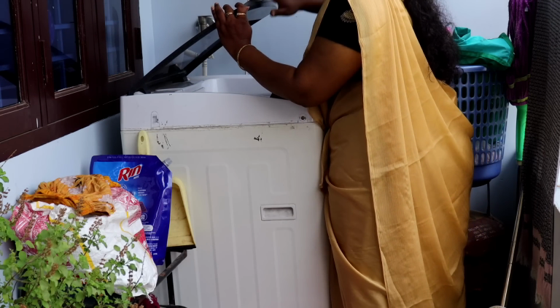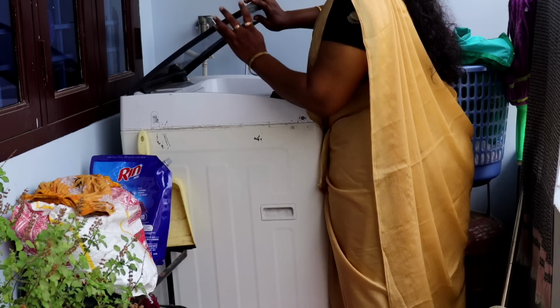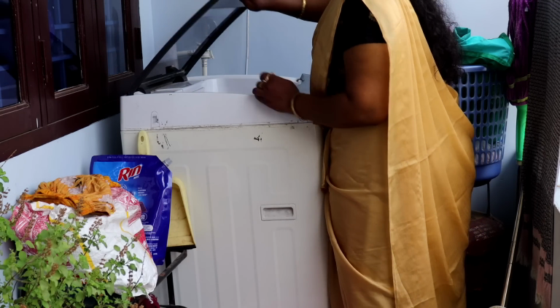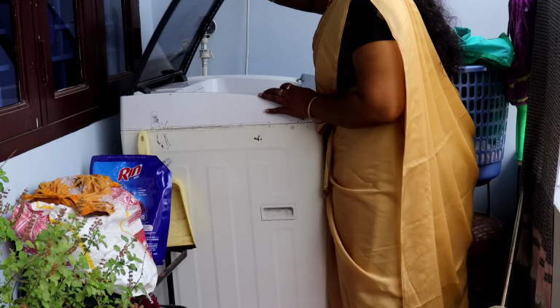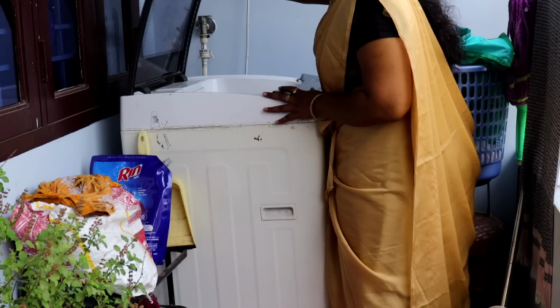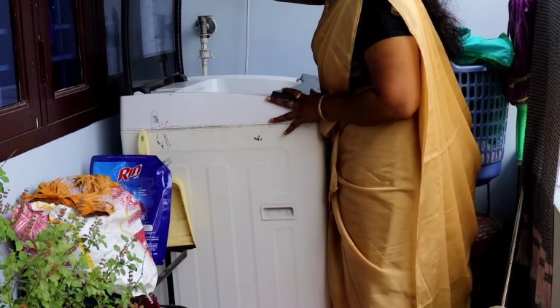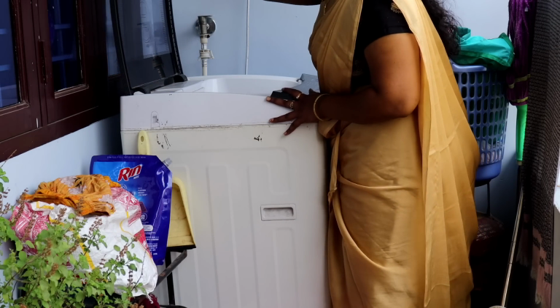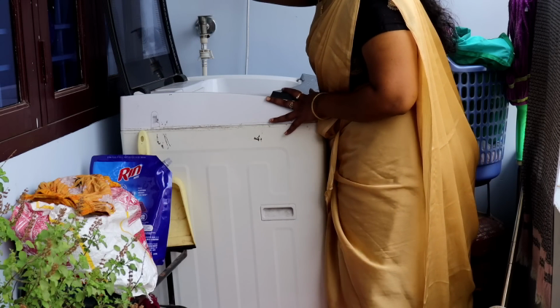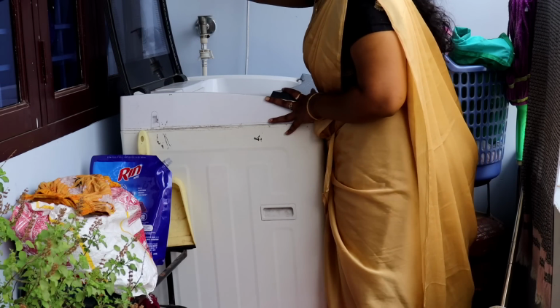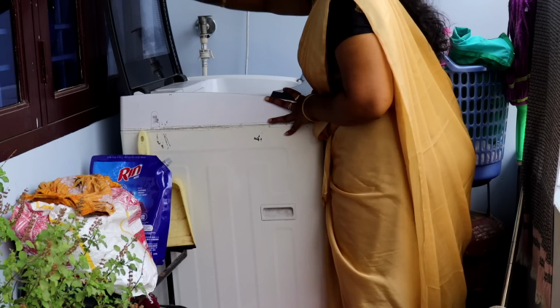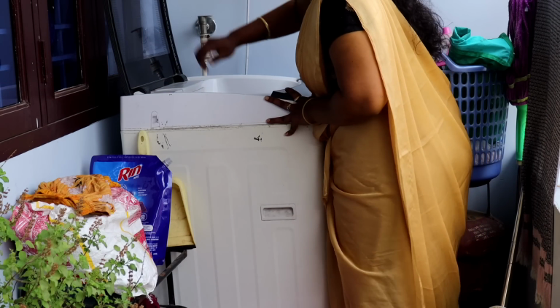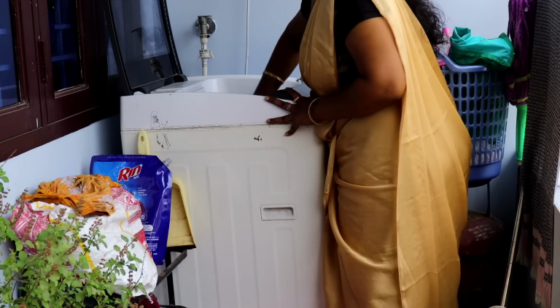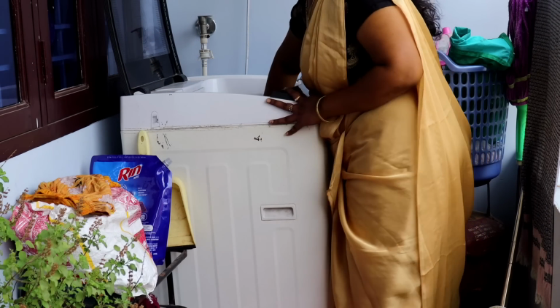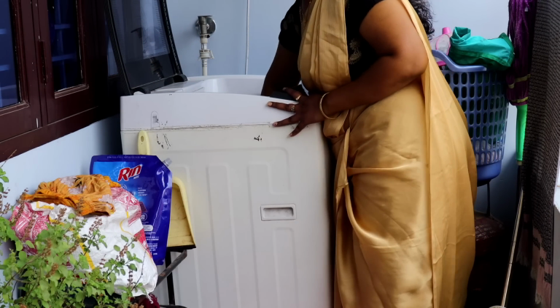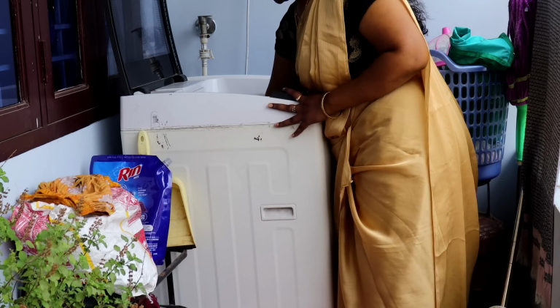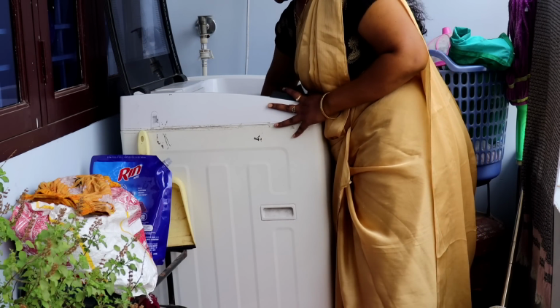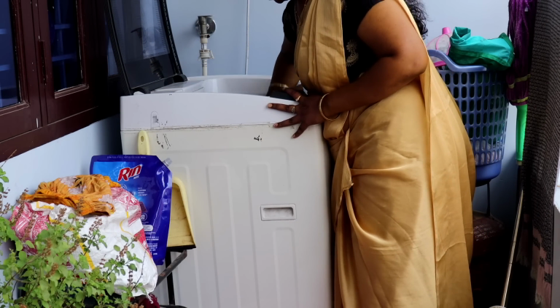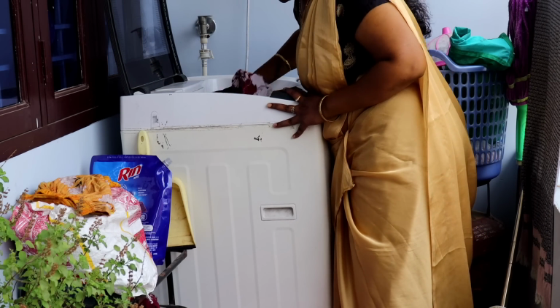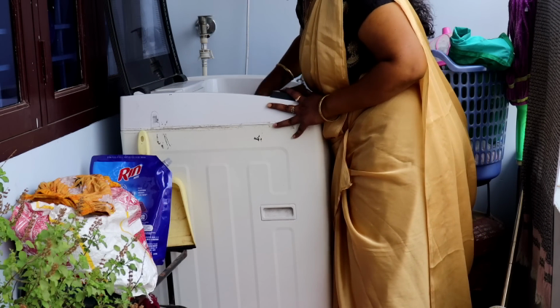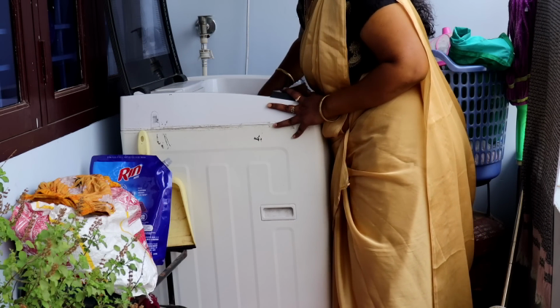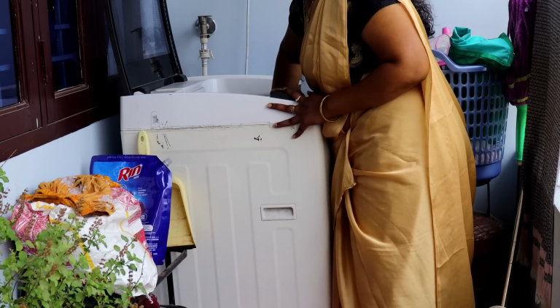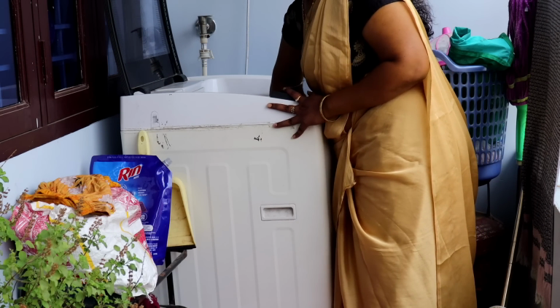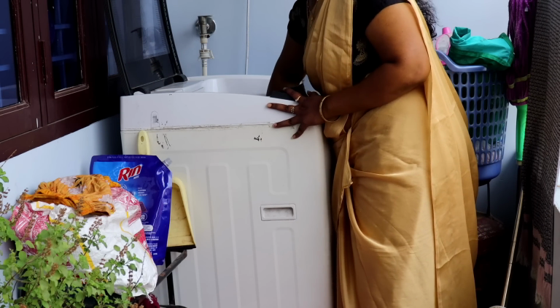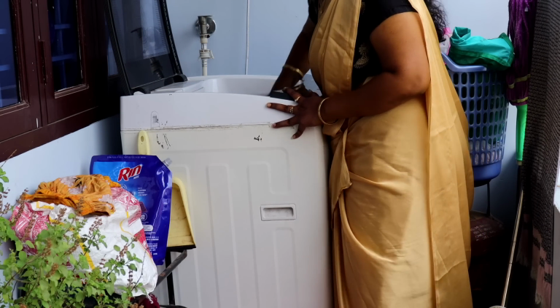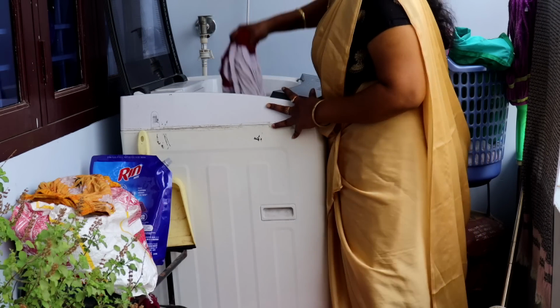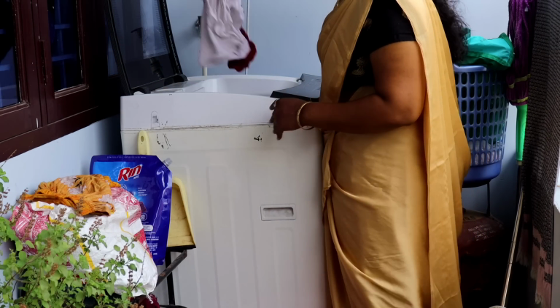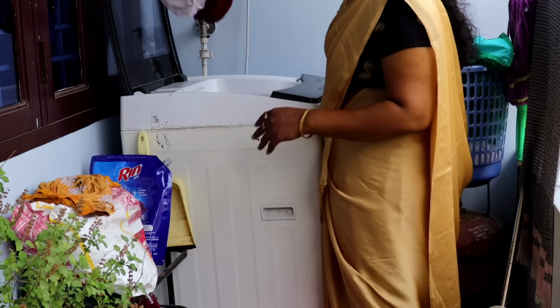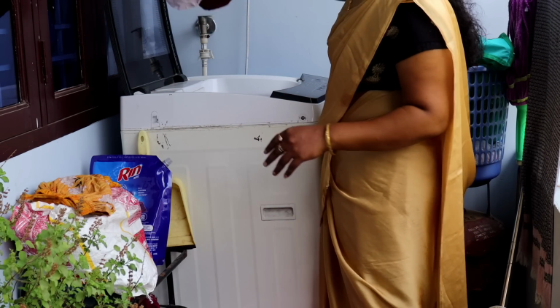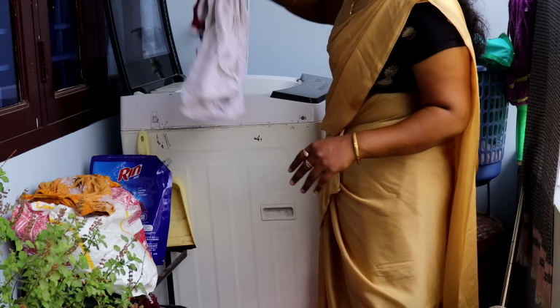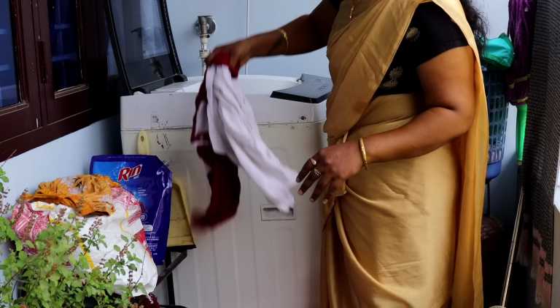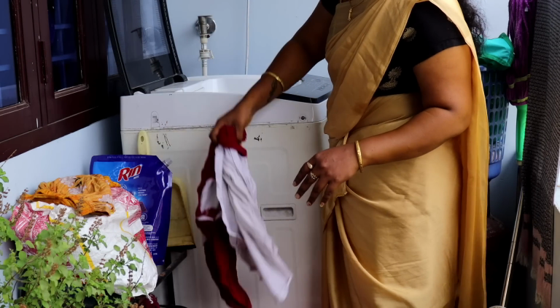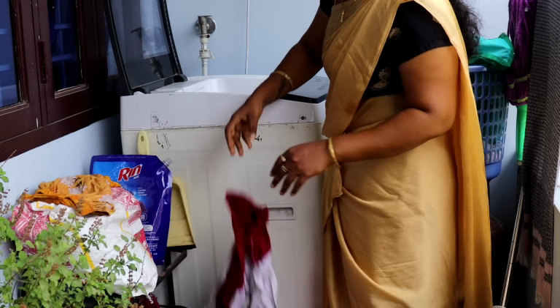We will start with the machine. Do not be loaded with the machine. We will load the machine first.